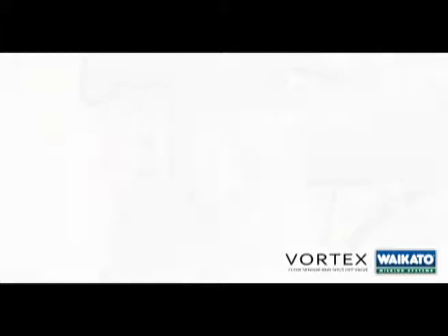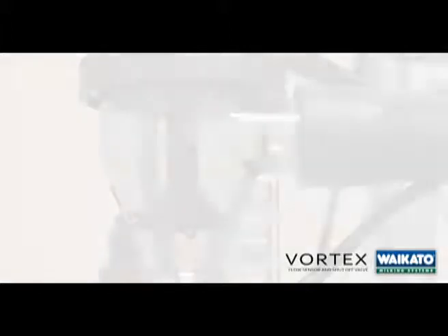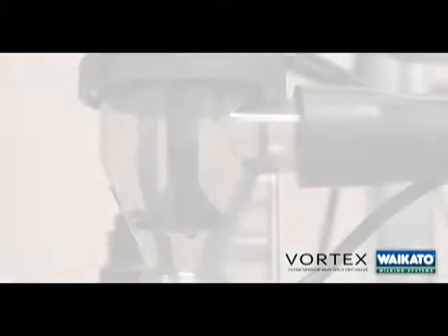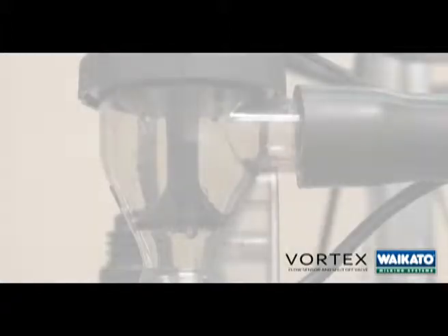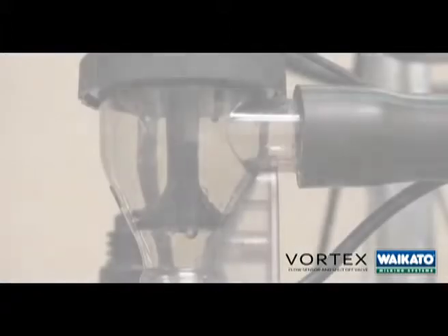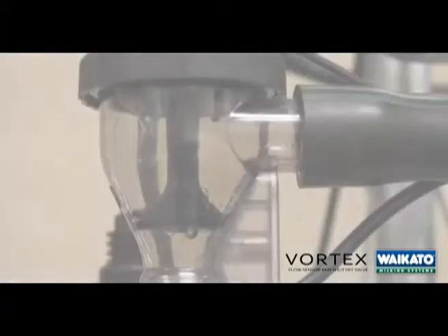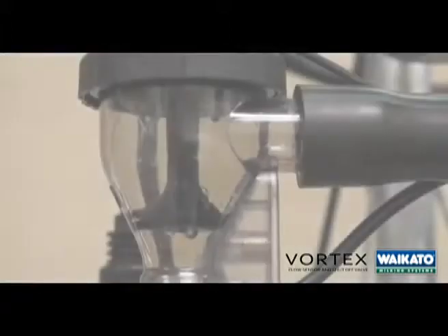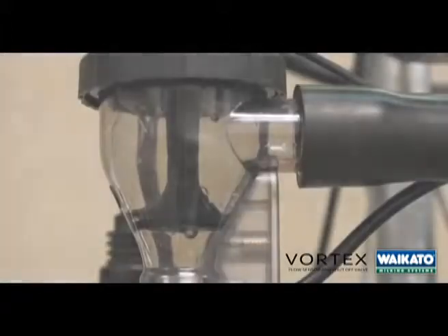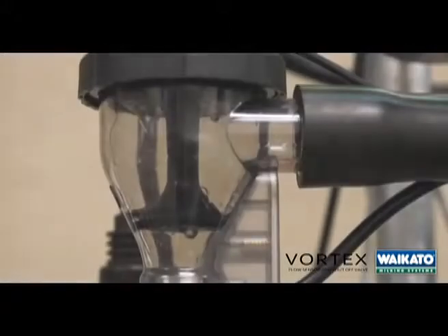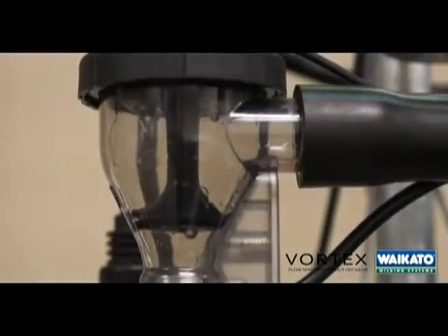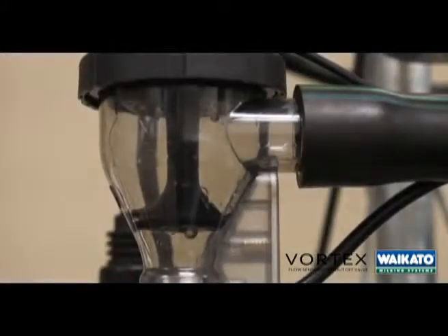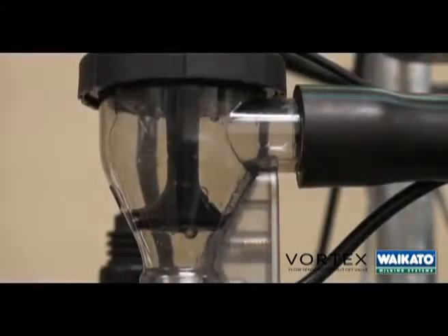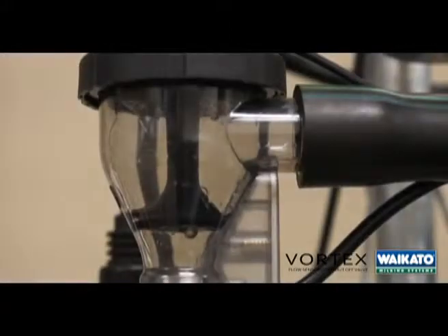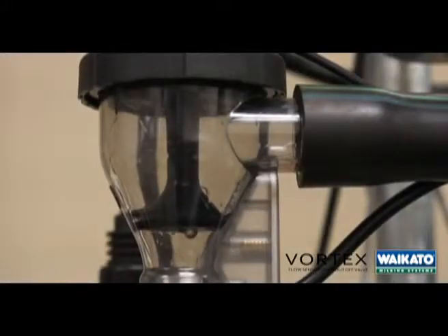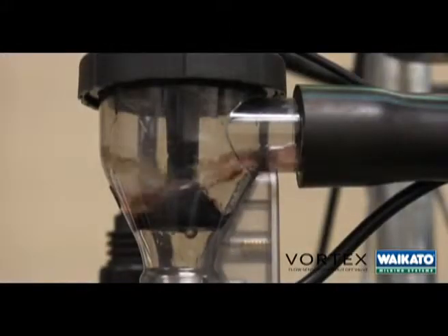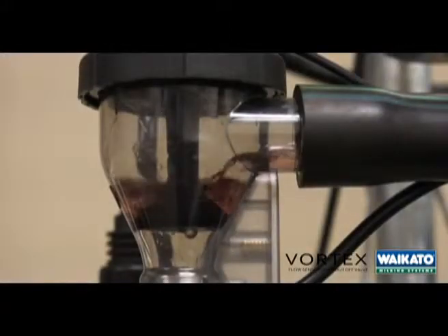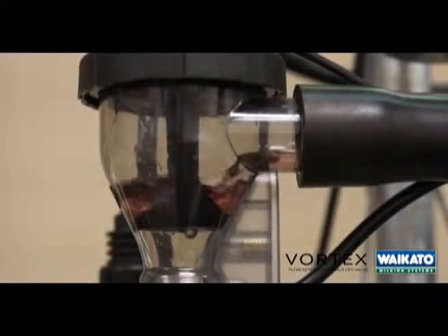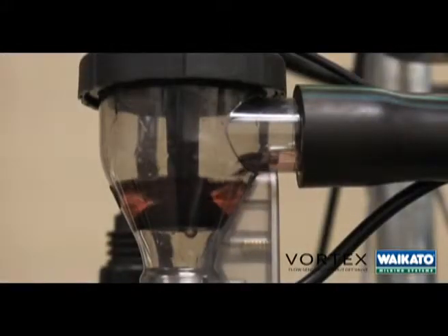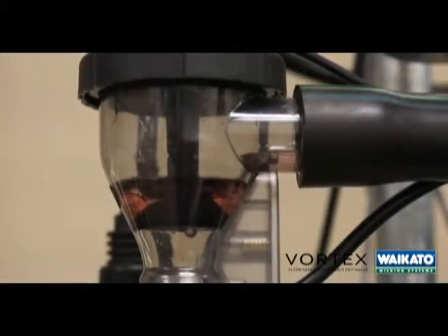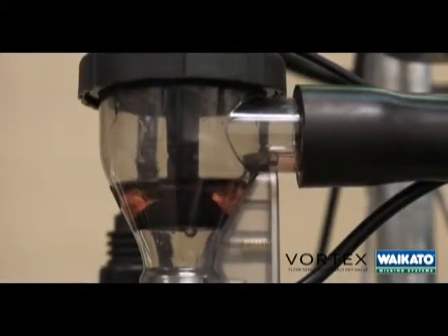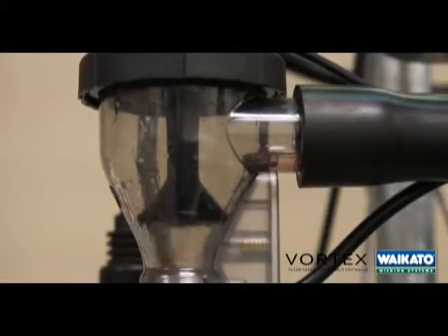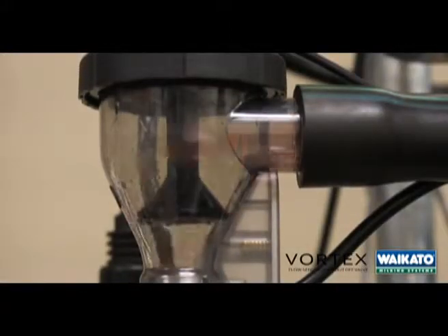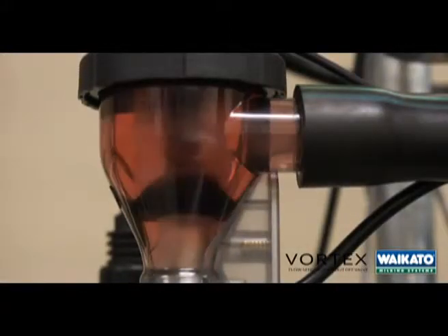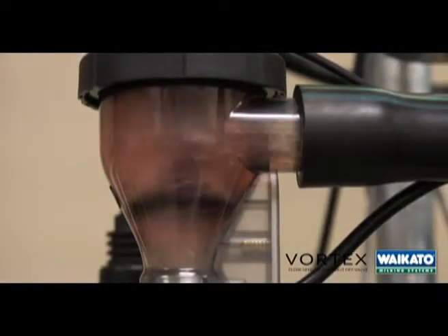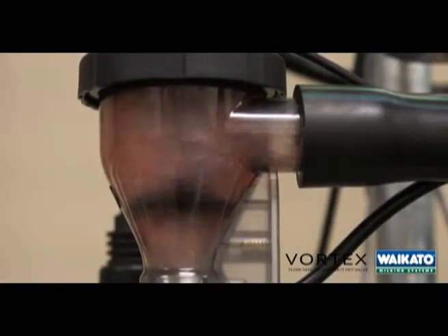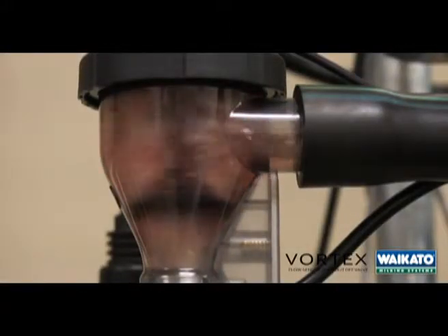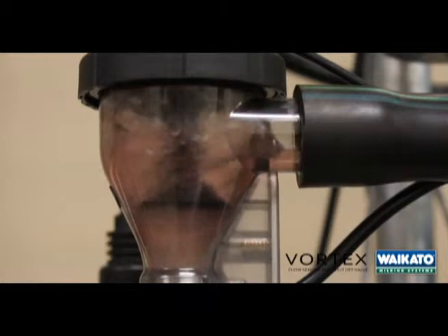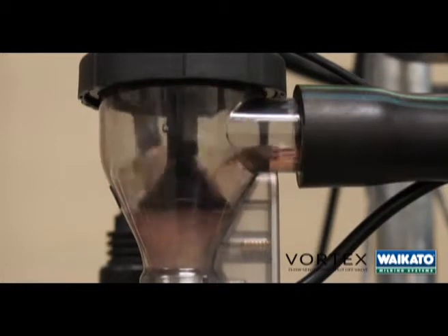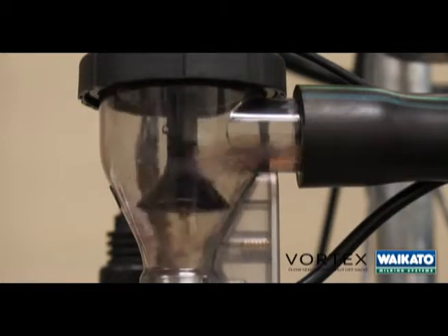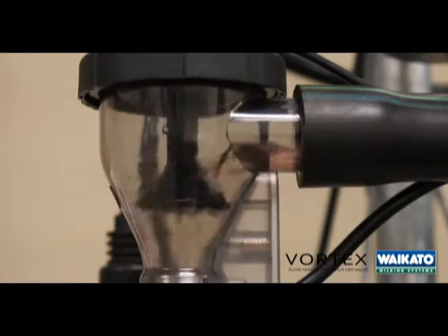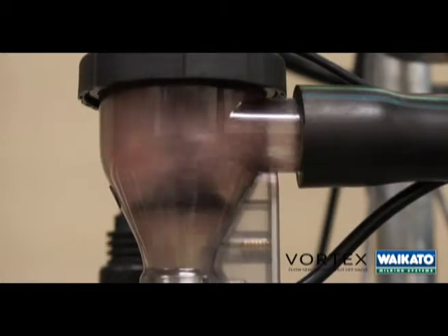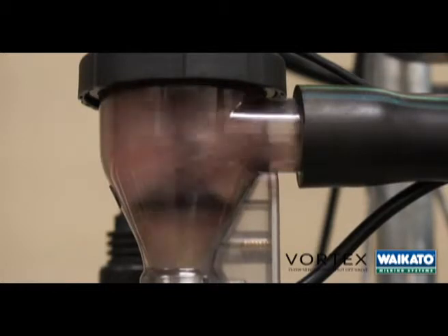The new Waikato Vortex Shuttle Valve and Flow Sensor. The Vortex valve has taken two years of development.